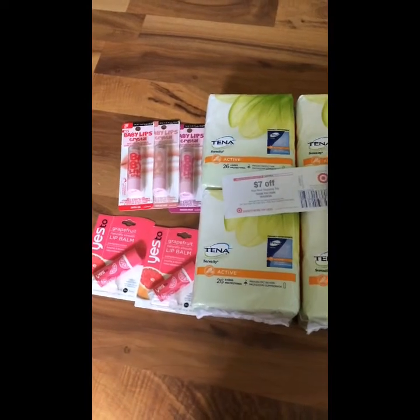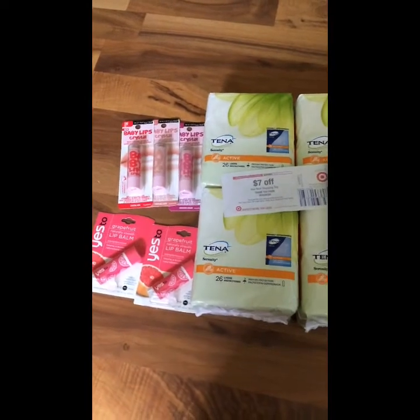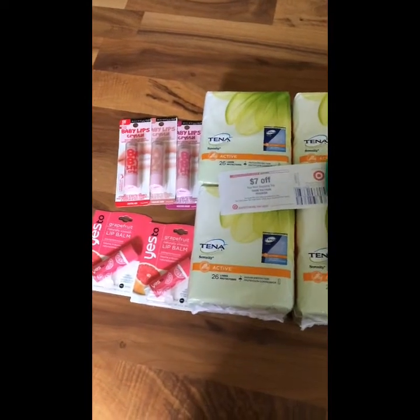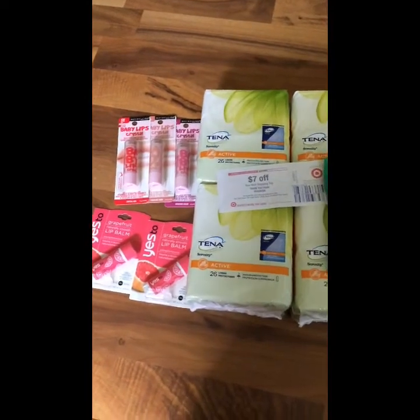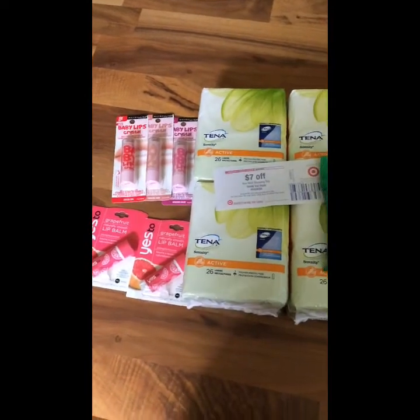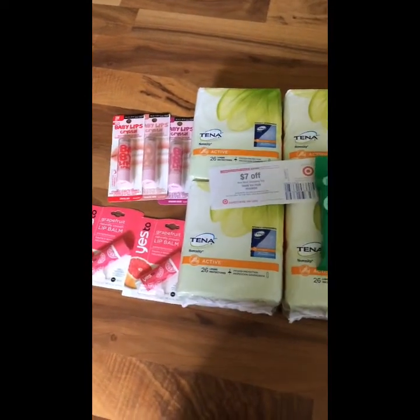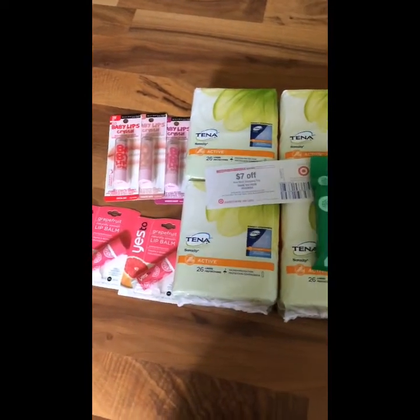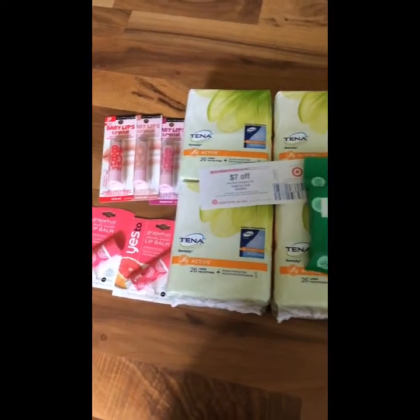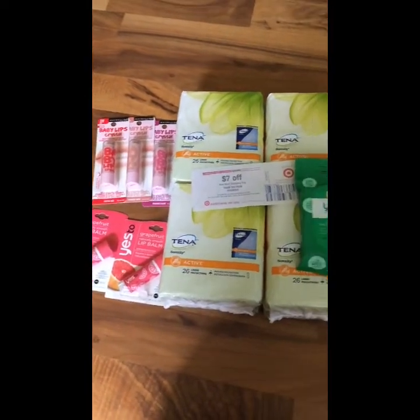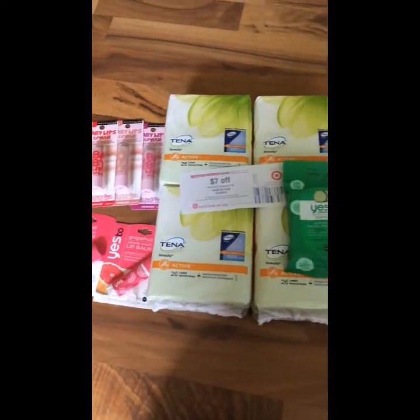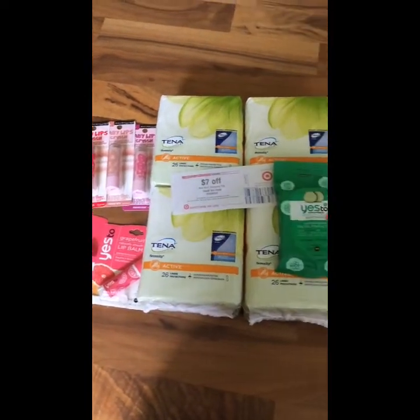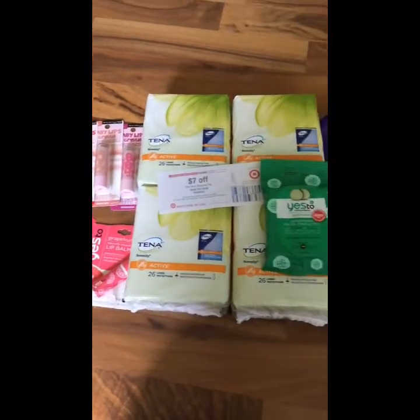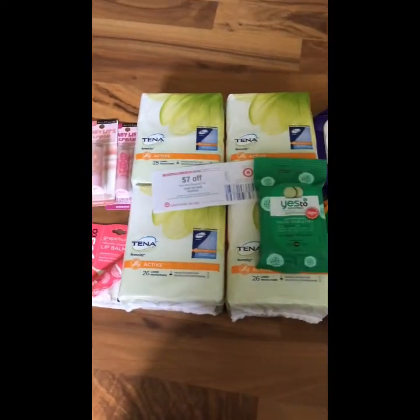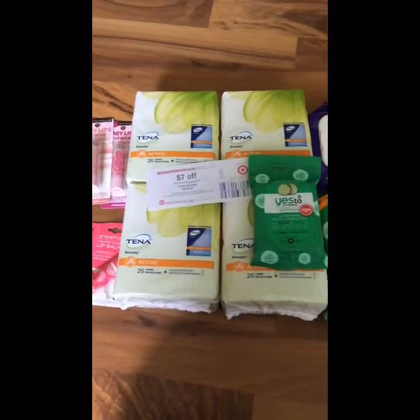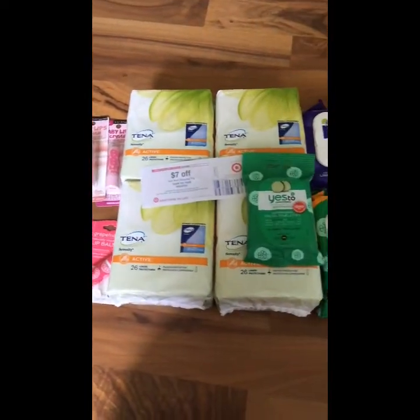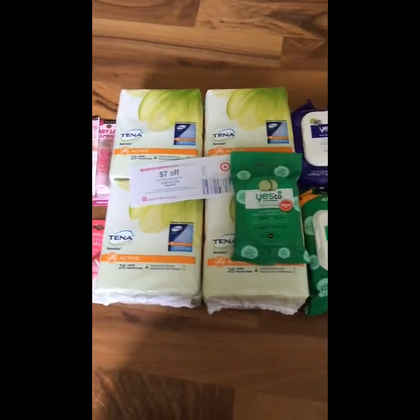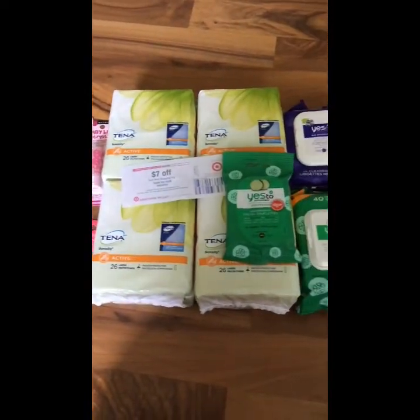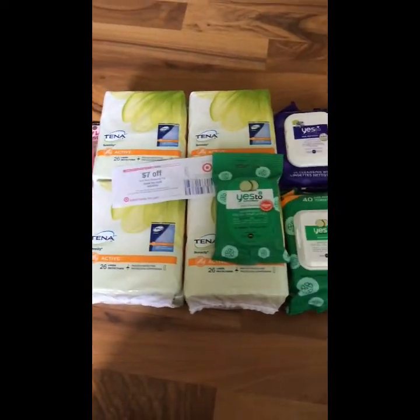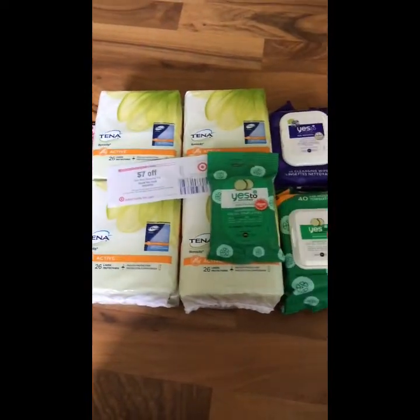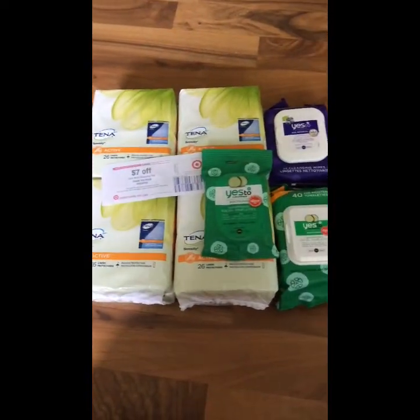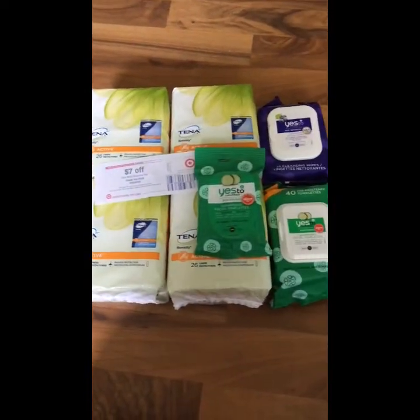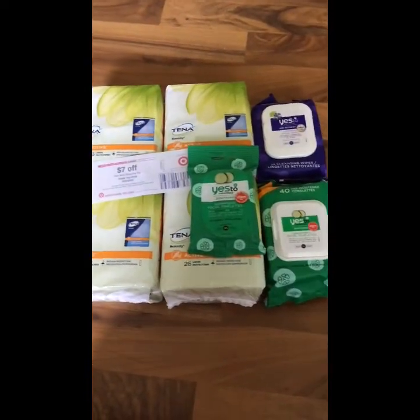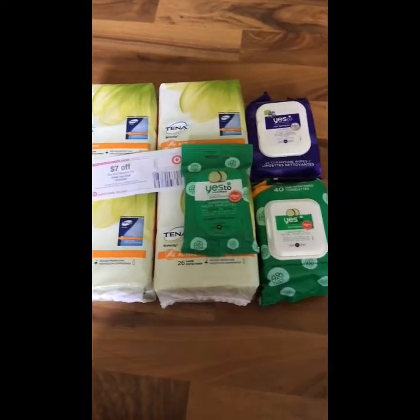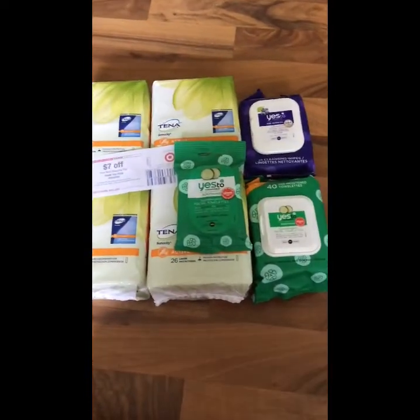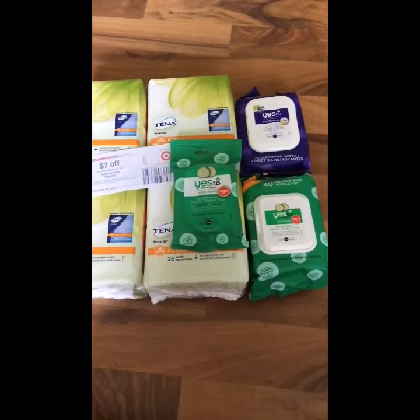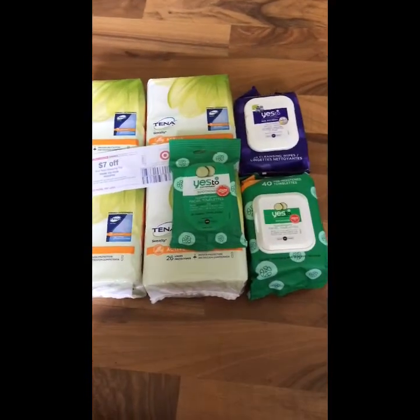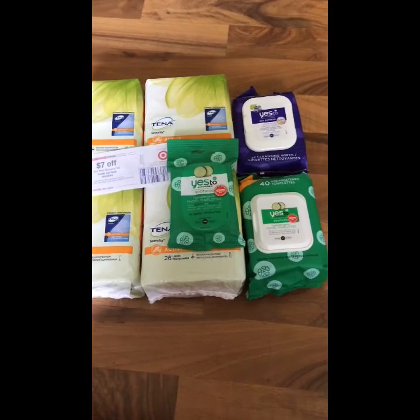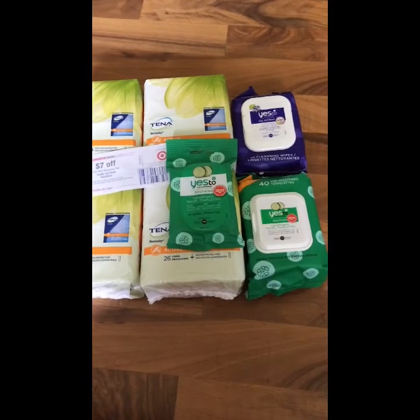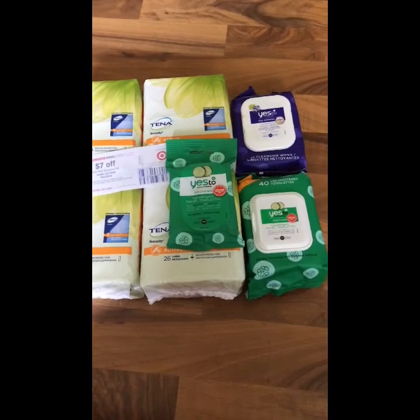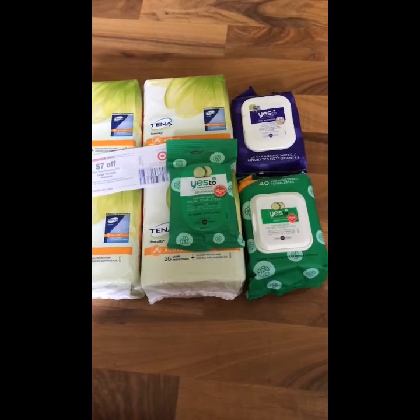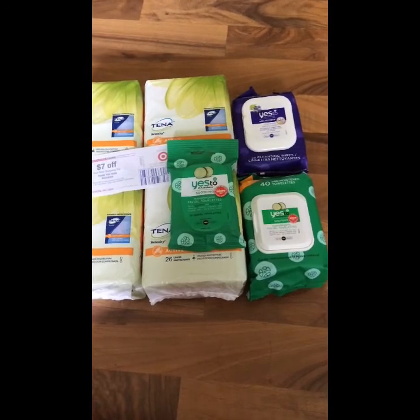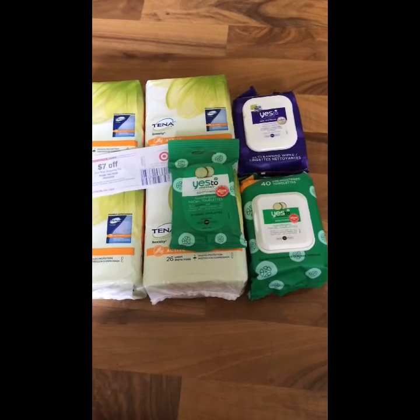Also, new Cartwheel offers came out today so be sure to look at those as well. Happy saving!